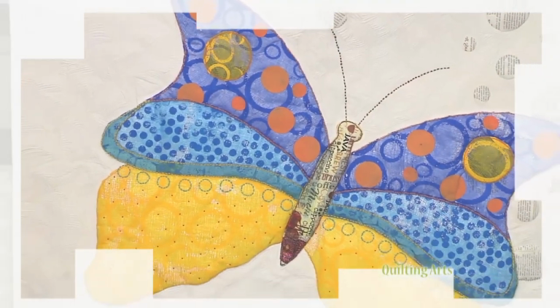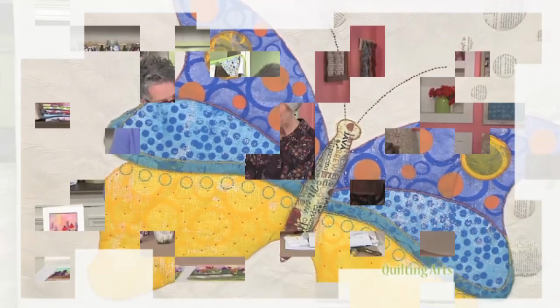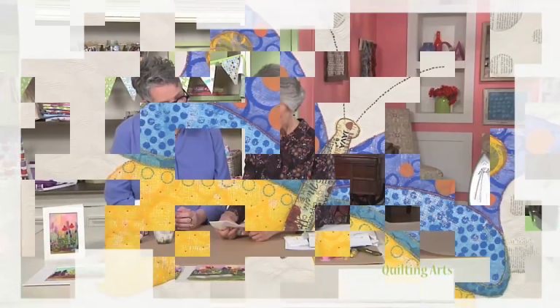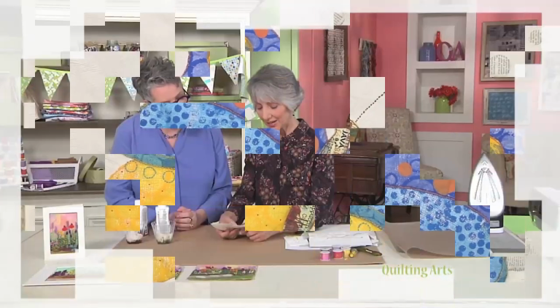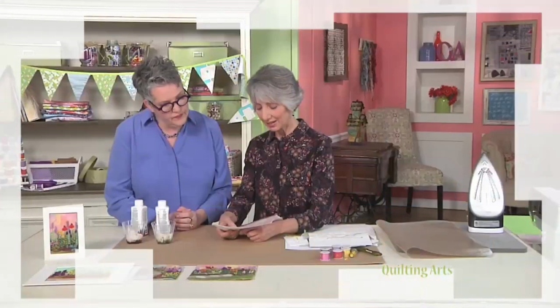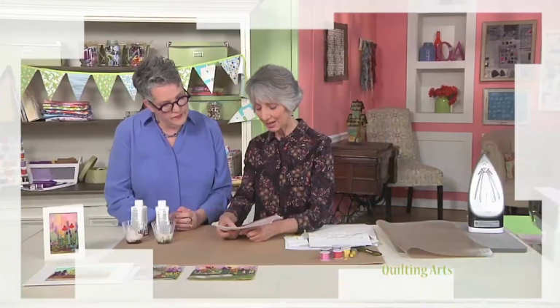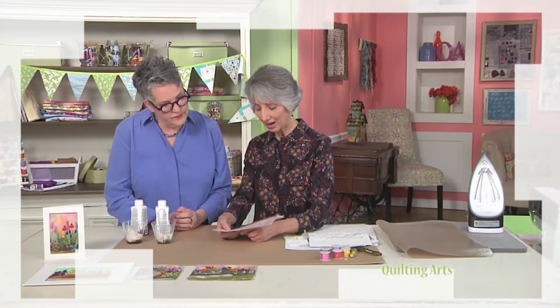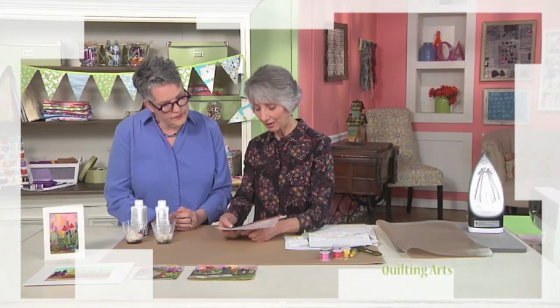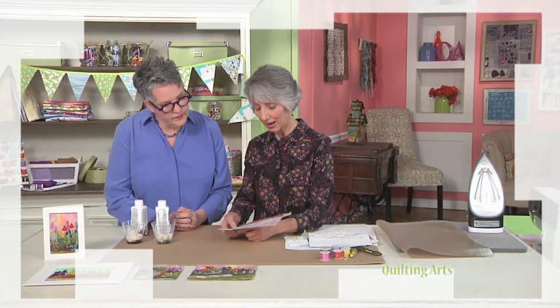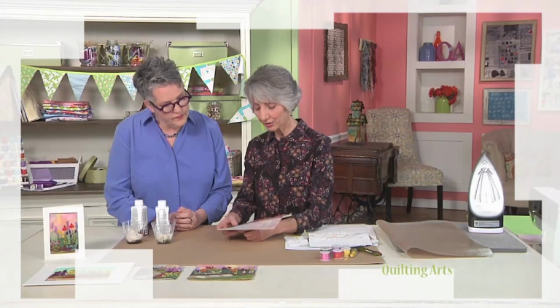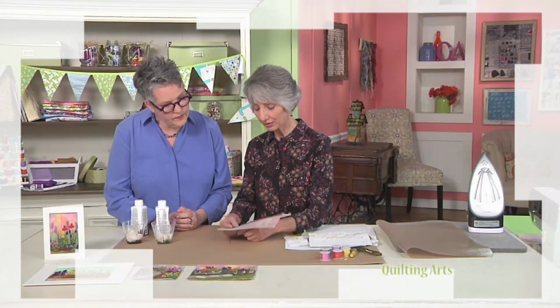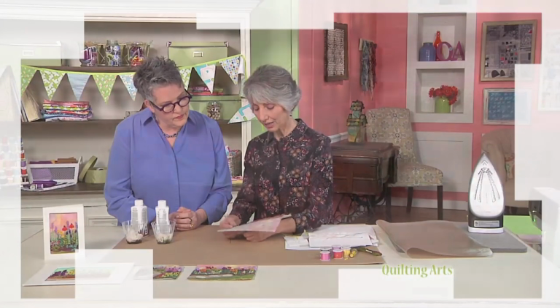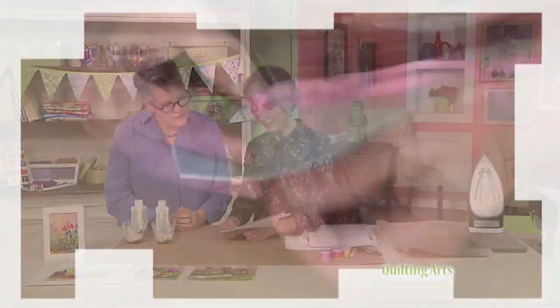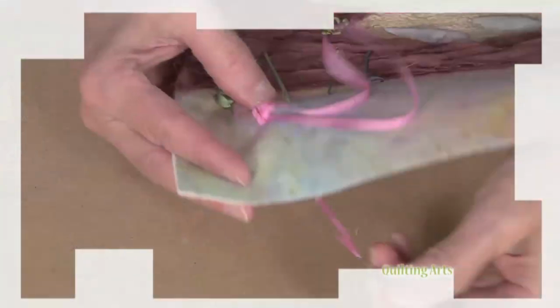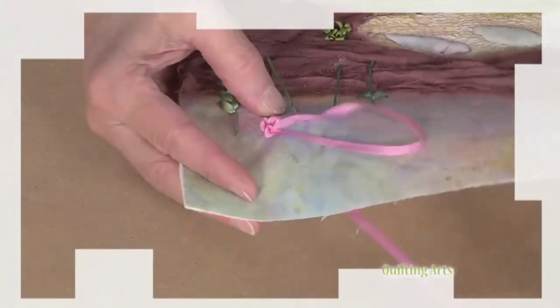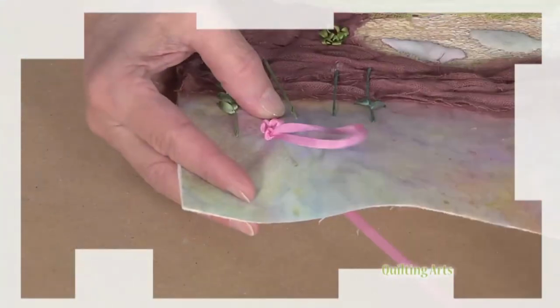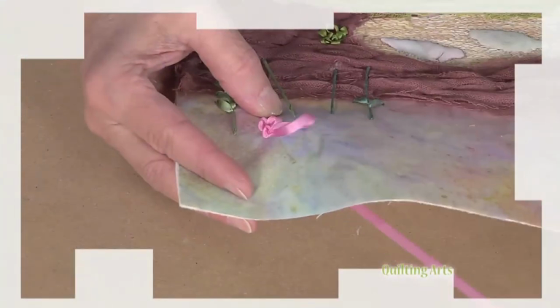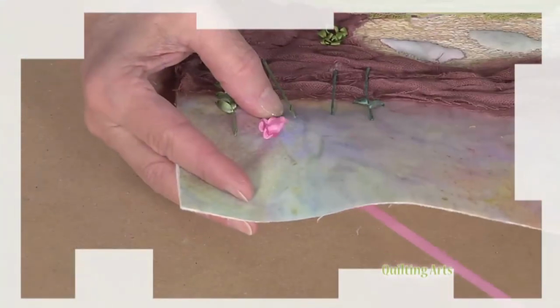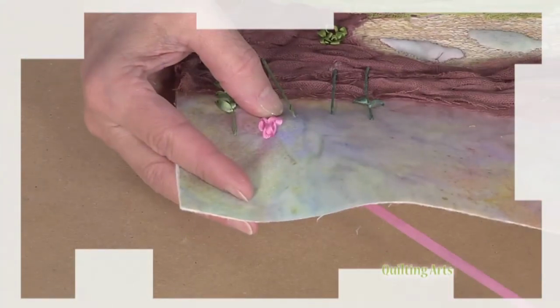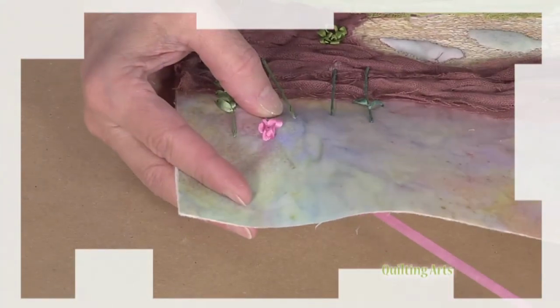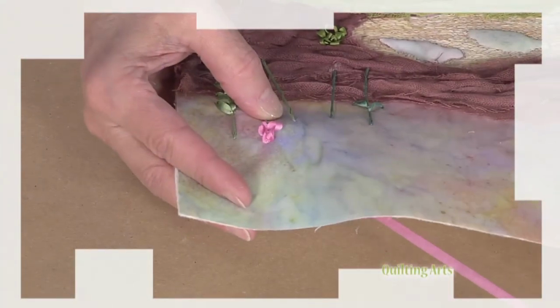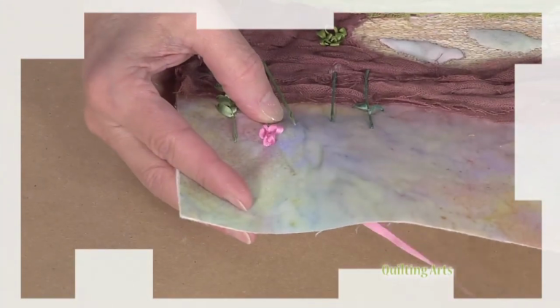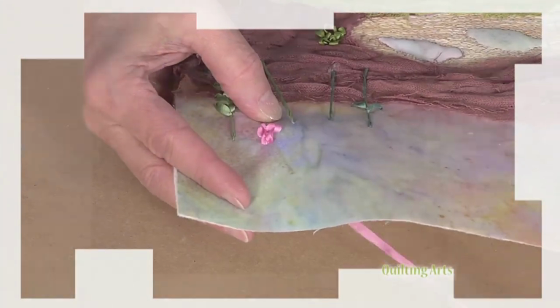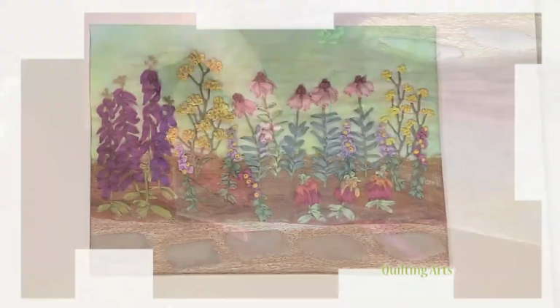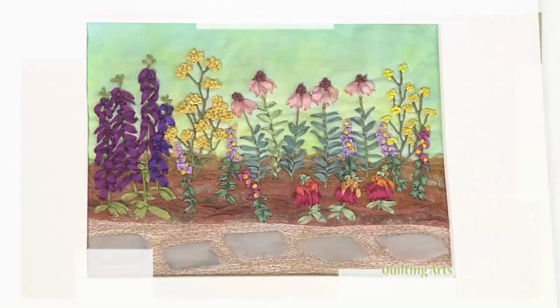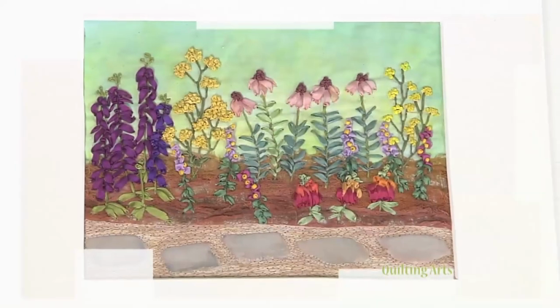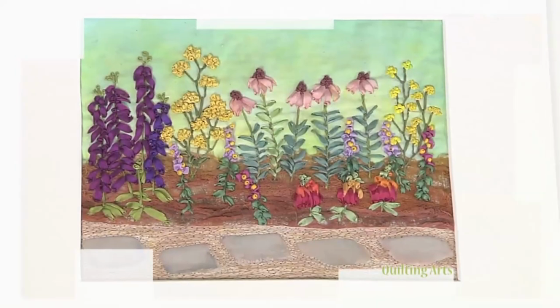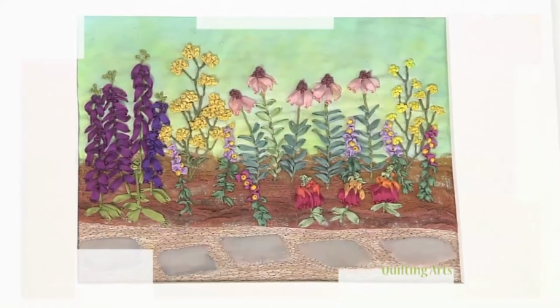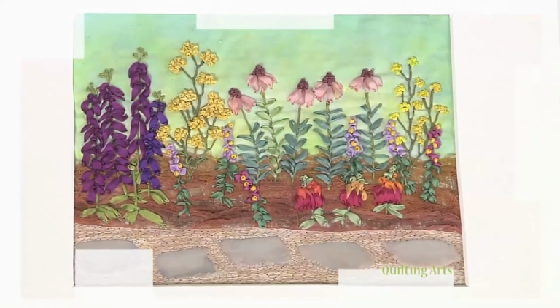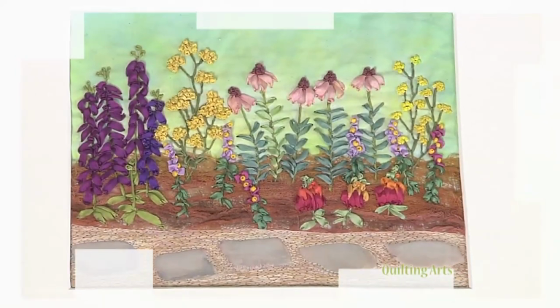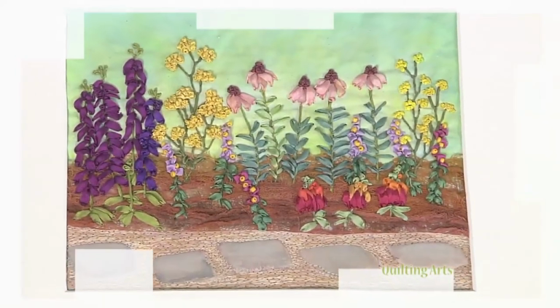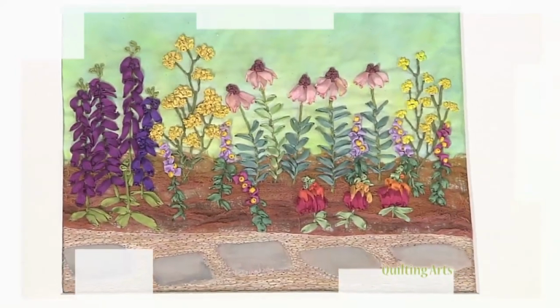Then it's the Summer Flower Project with Anna Sumner — create a beautiful wildflower path.